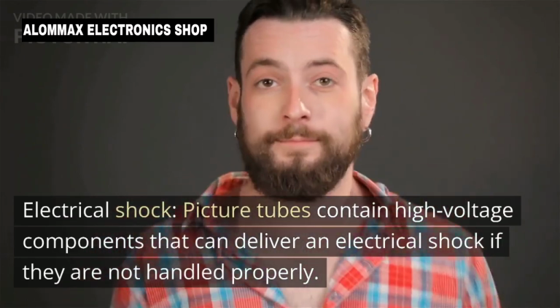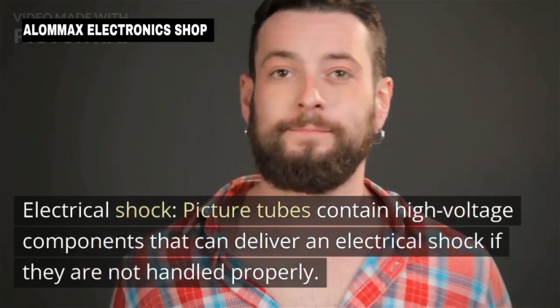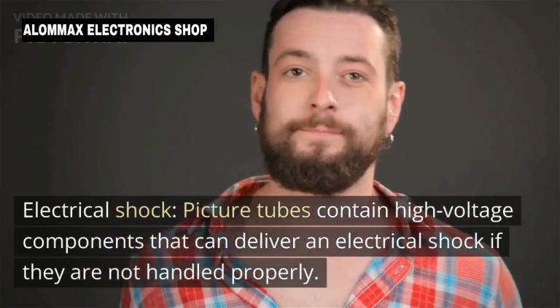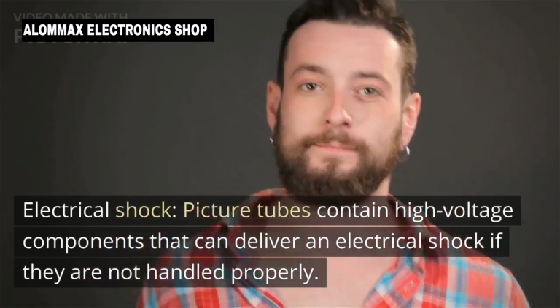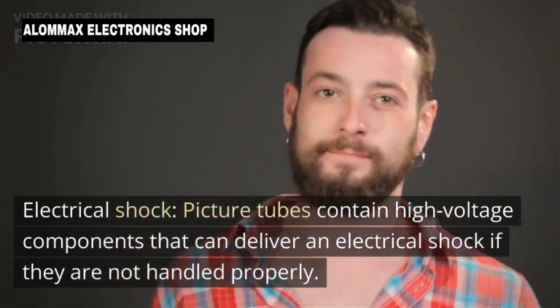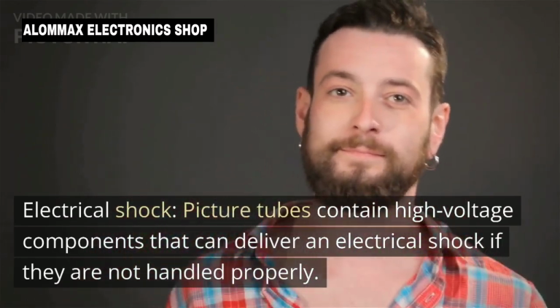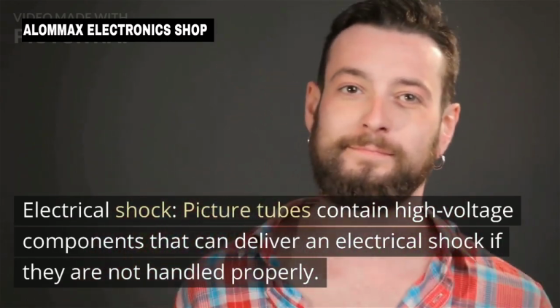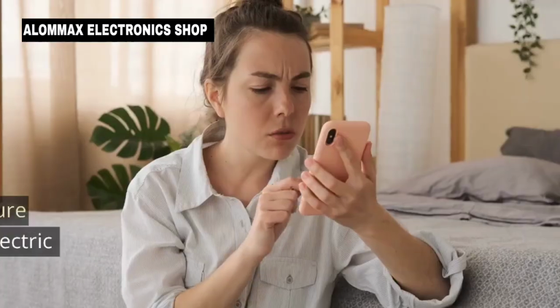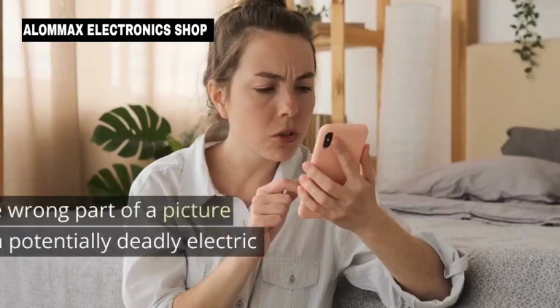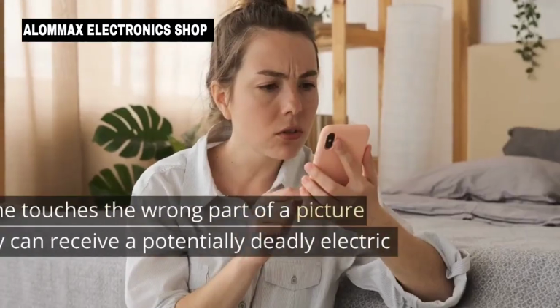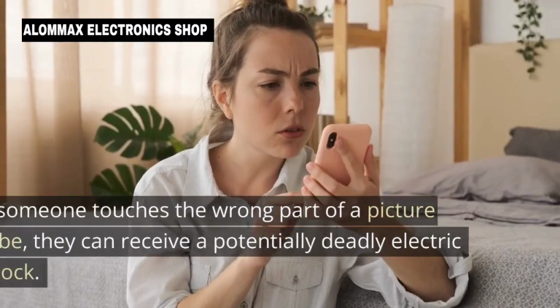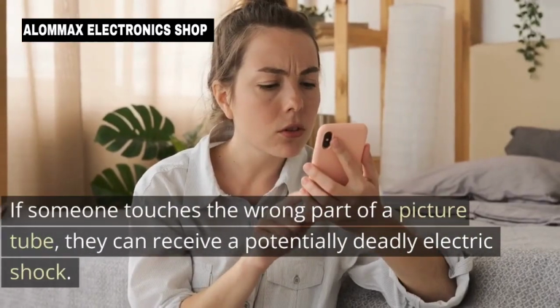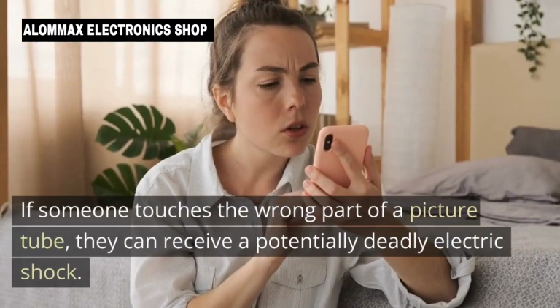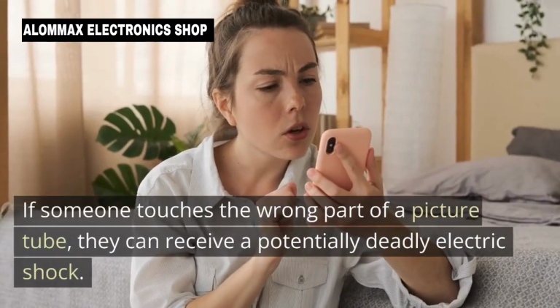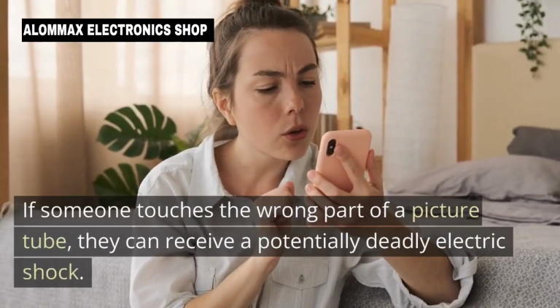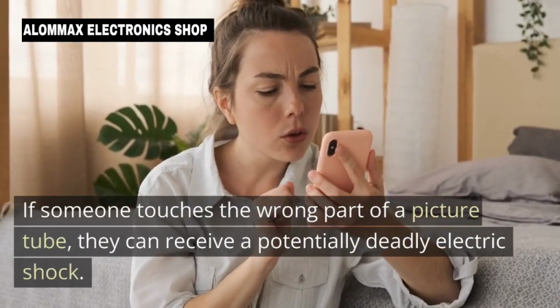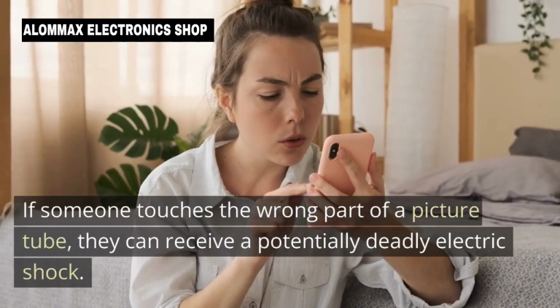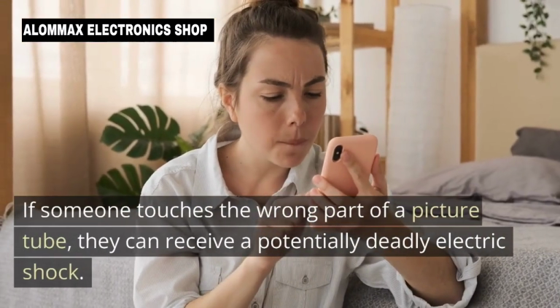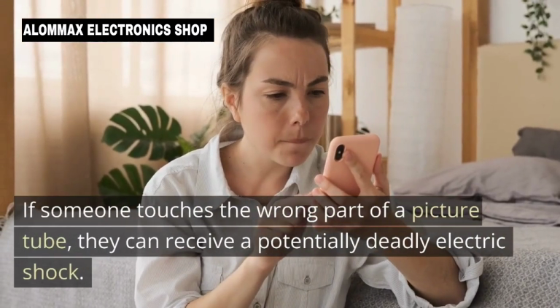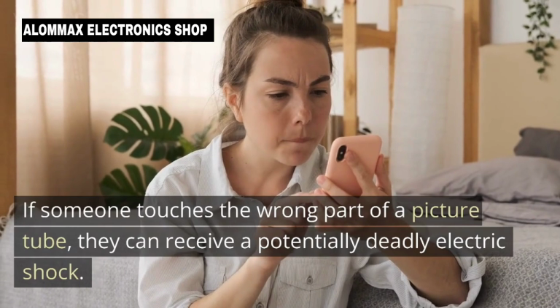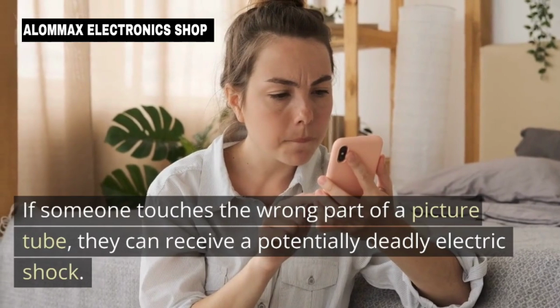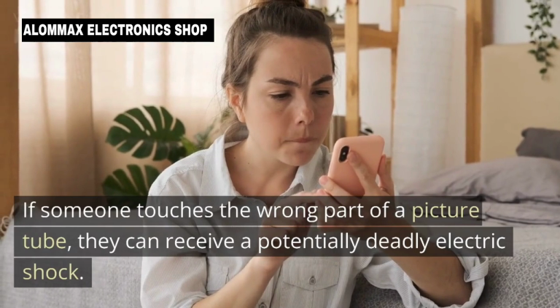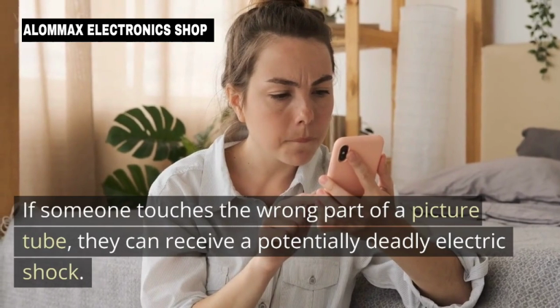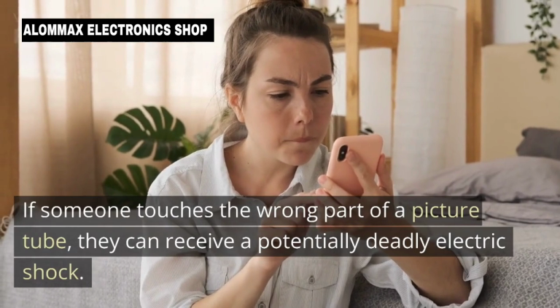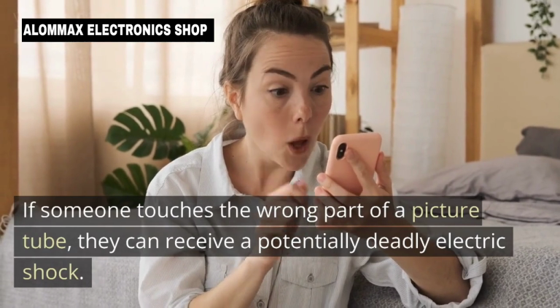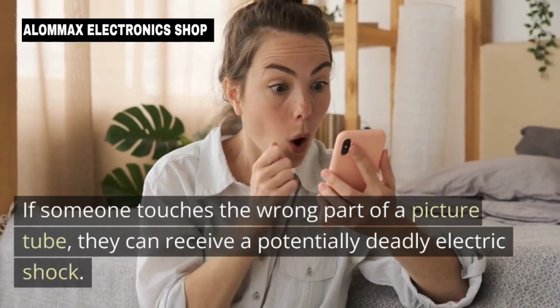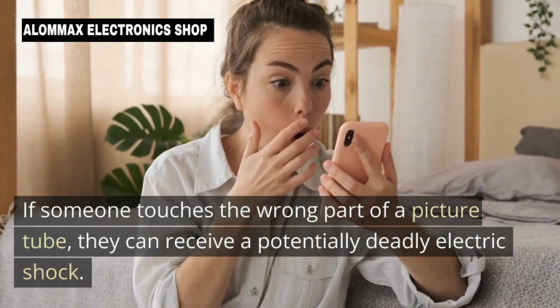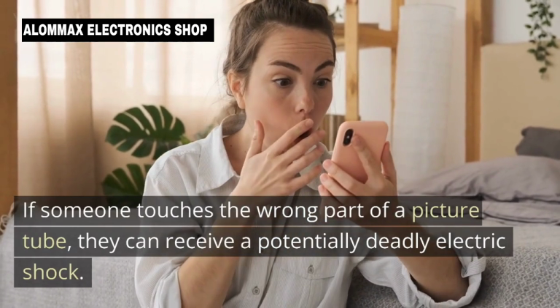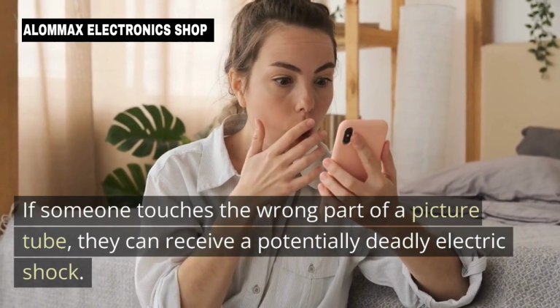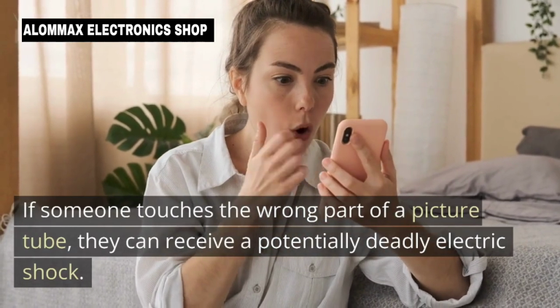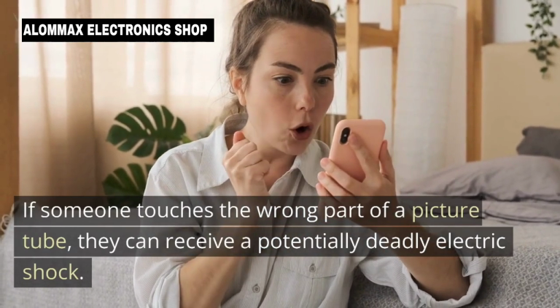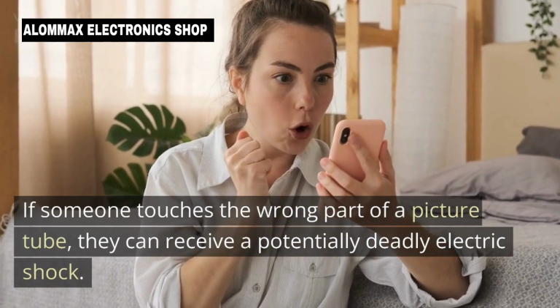Electrical shock: Picture tubes contain high voltage components that can deliver an electrical shock if they are not handled properly. If someone touches the wrong part of a picture tube, they can receive a potentially deadly electric shock.